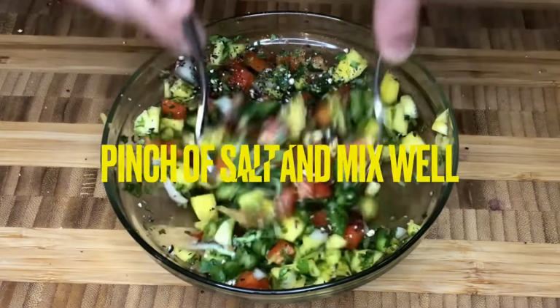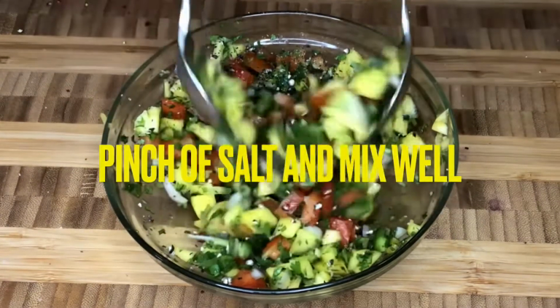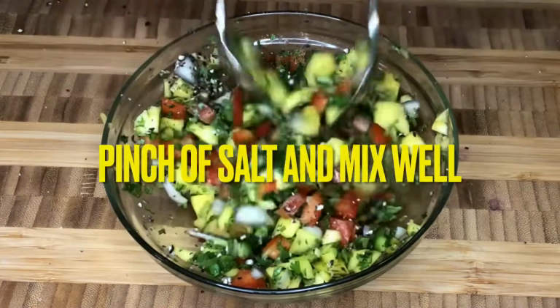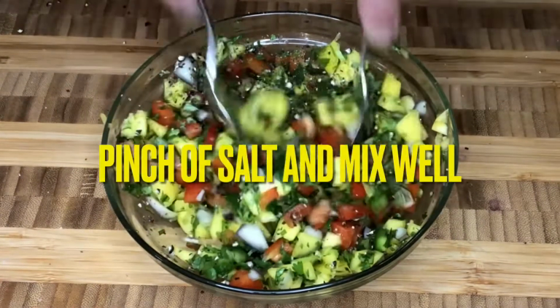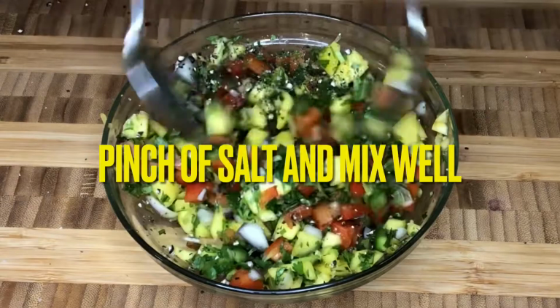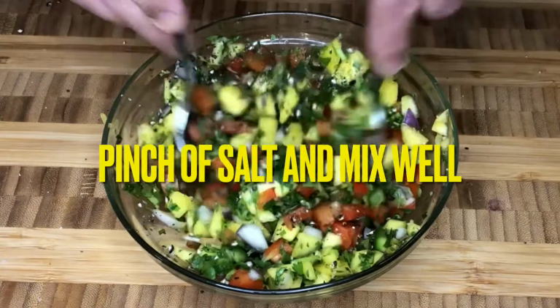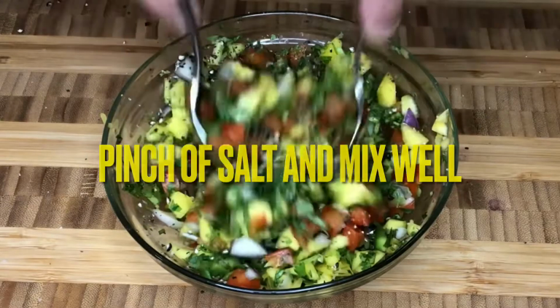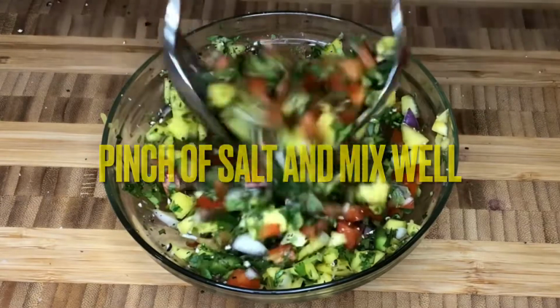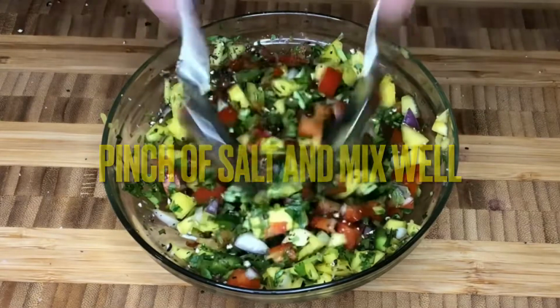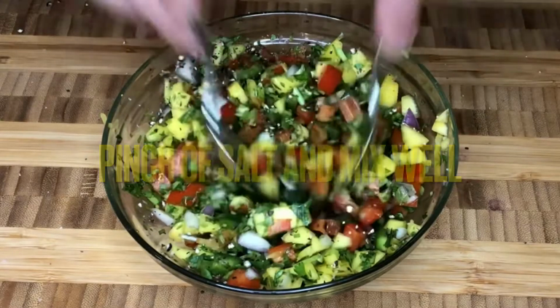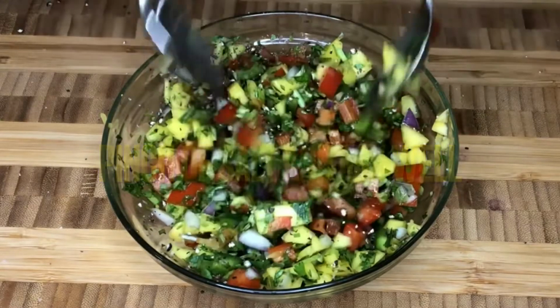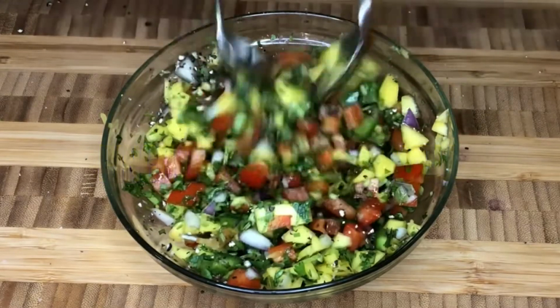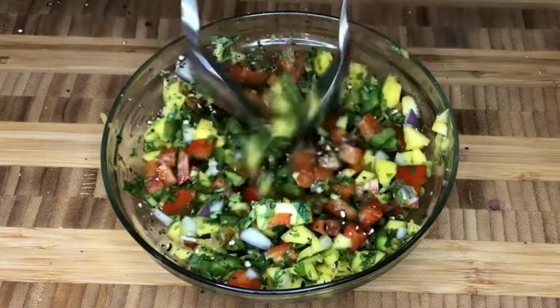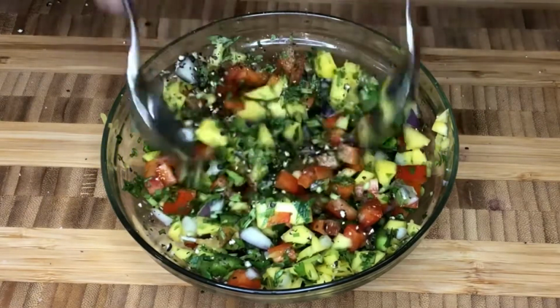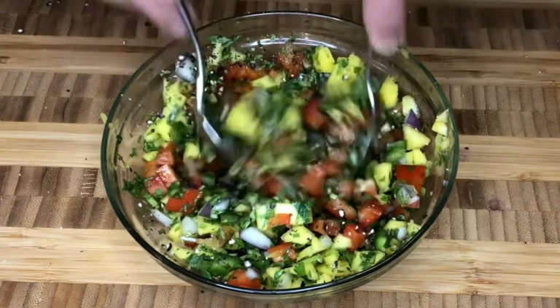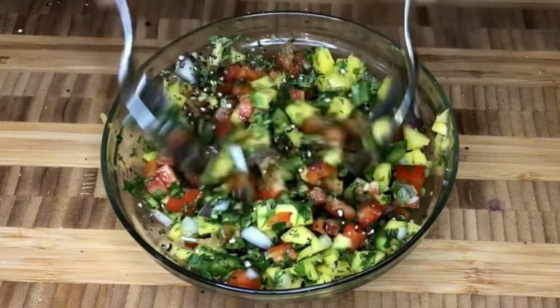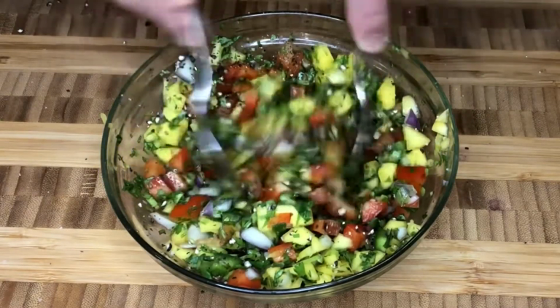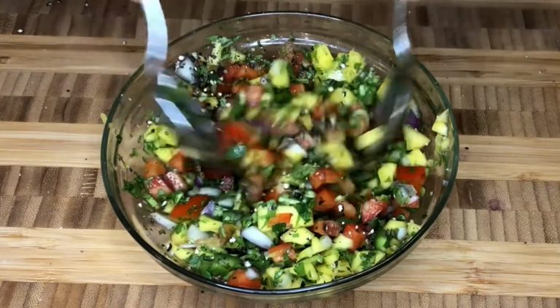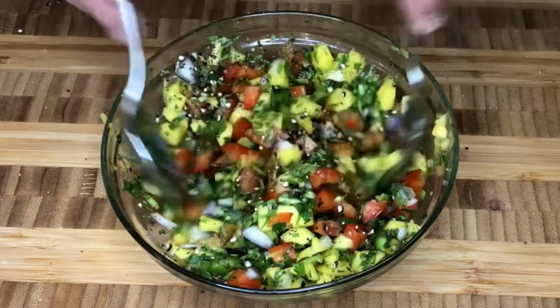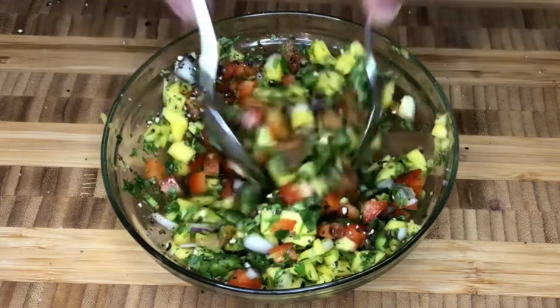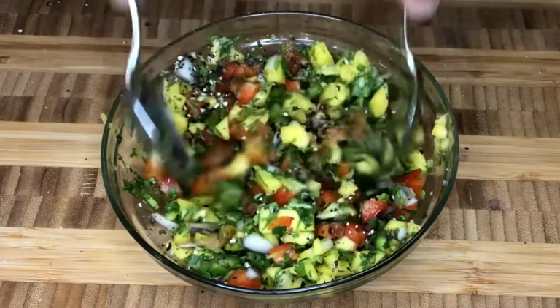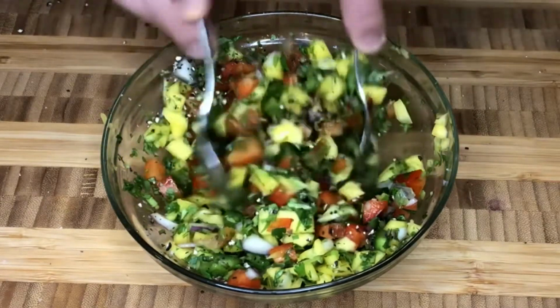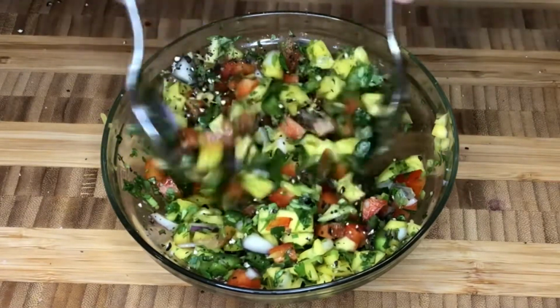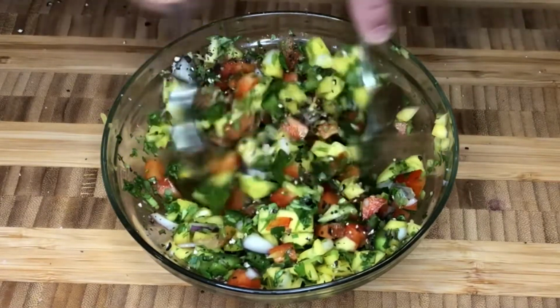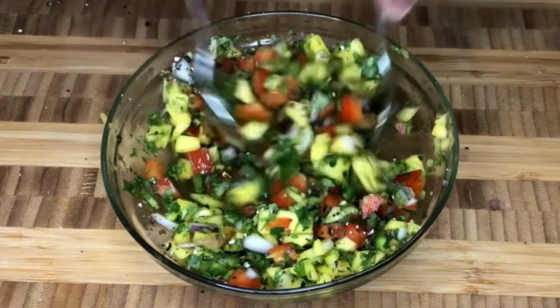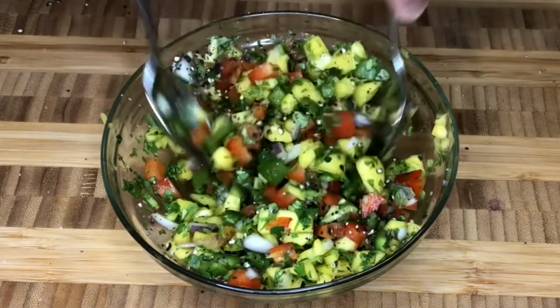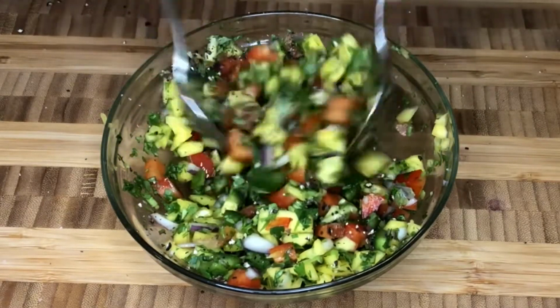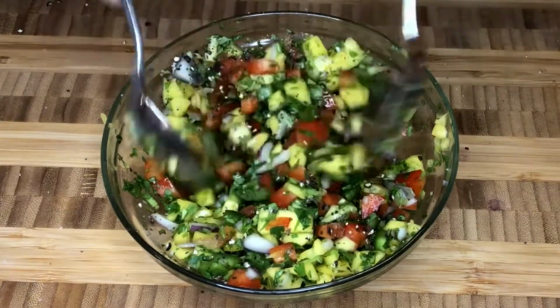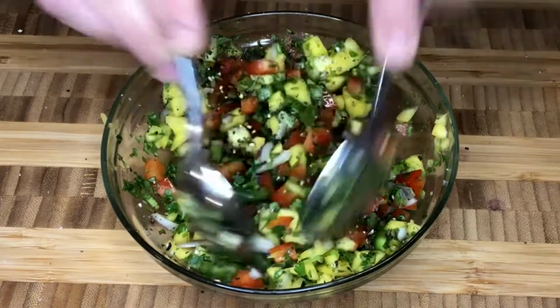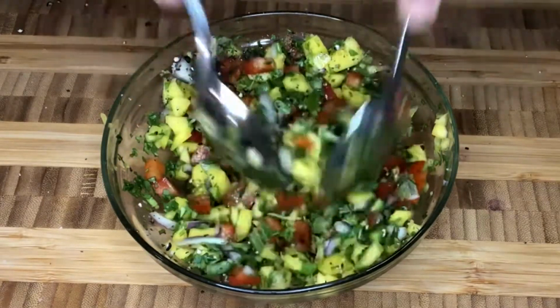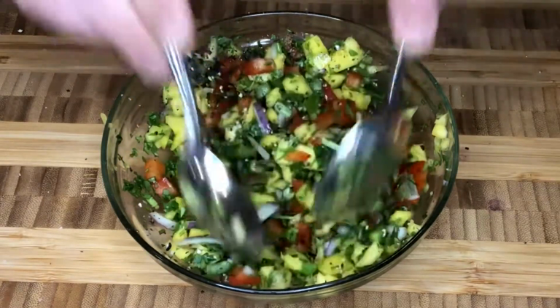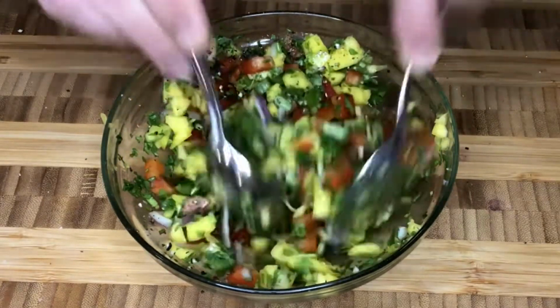At Uncle Drew's Kitchen, we're ready to cook some great dishes using this as our topper. Boom.